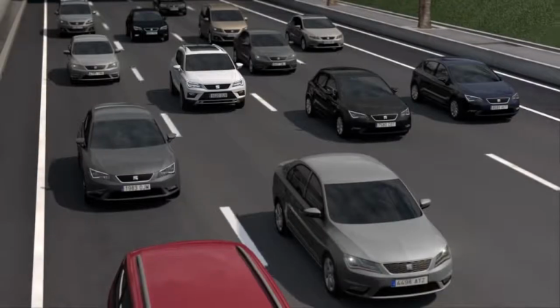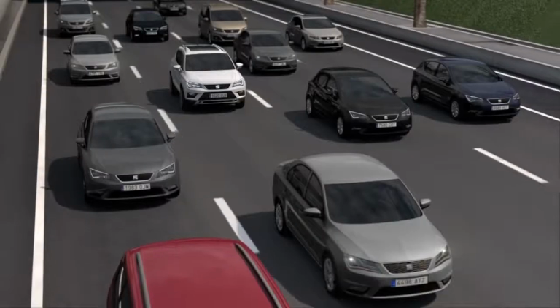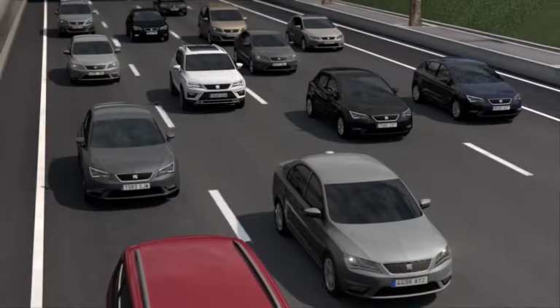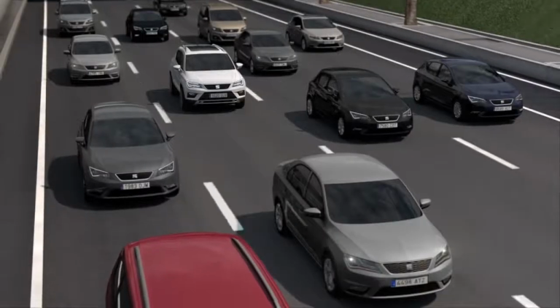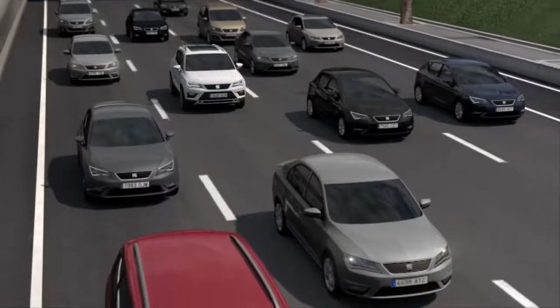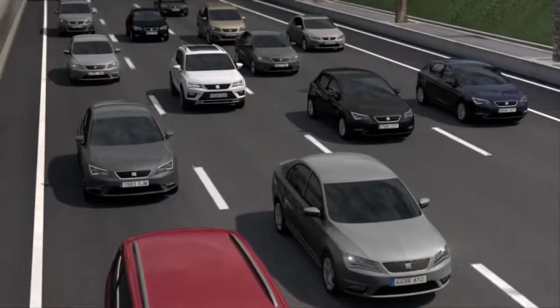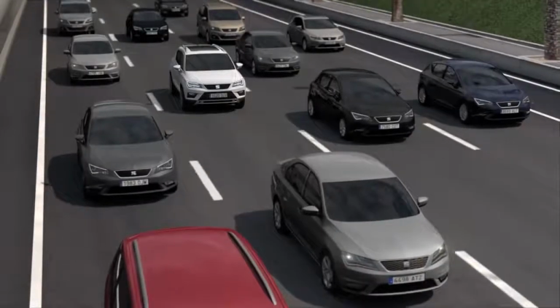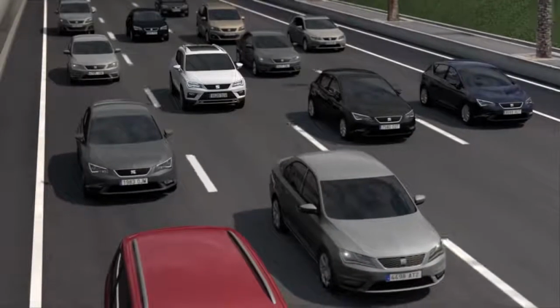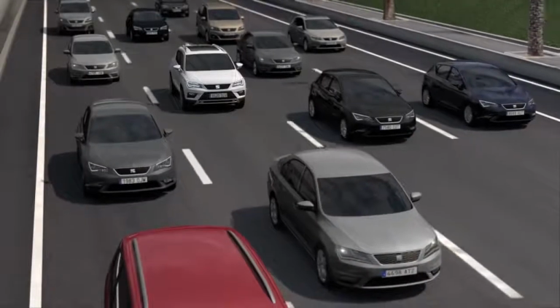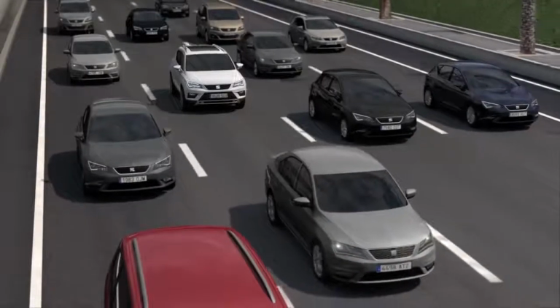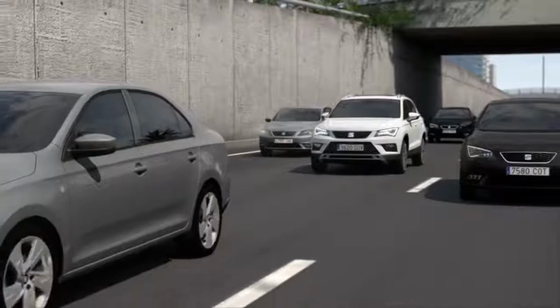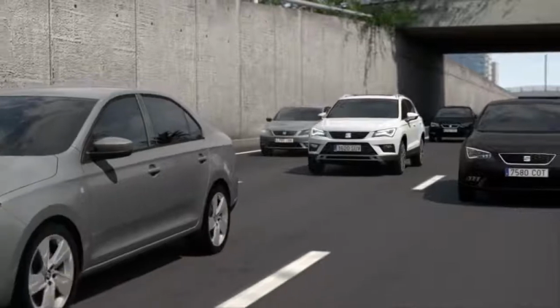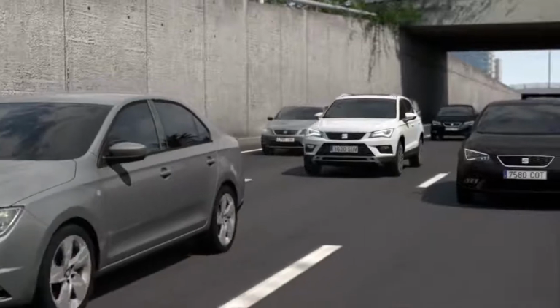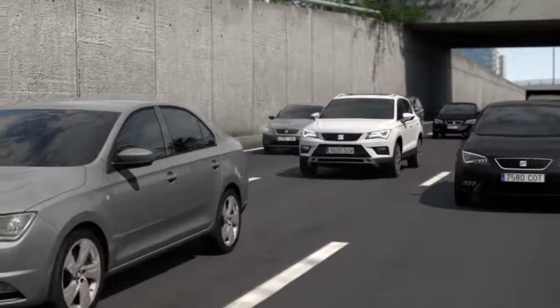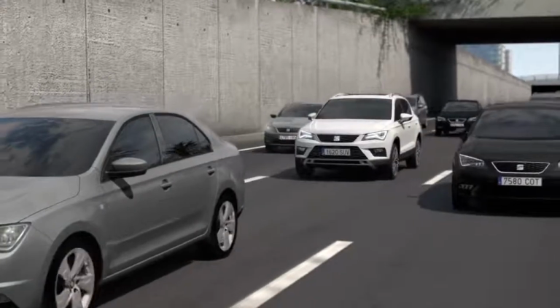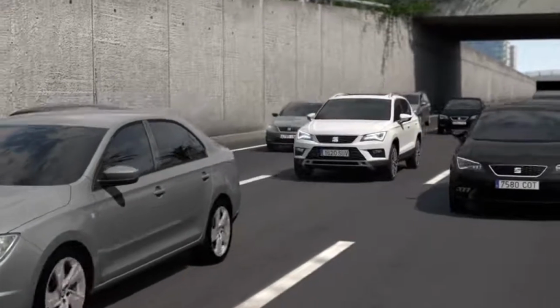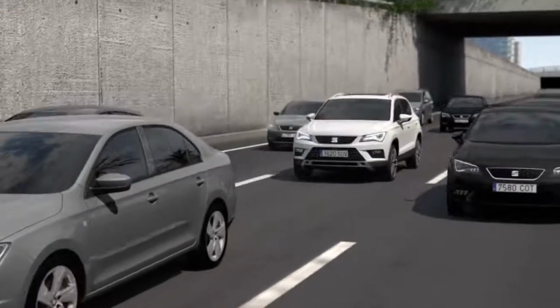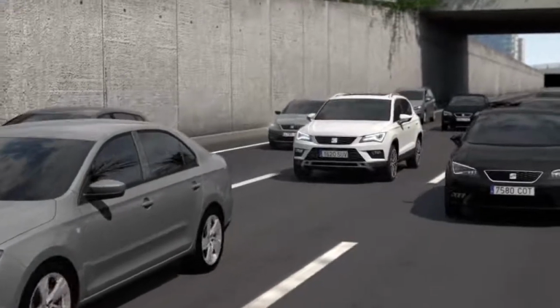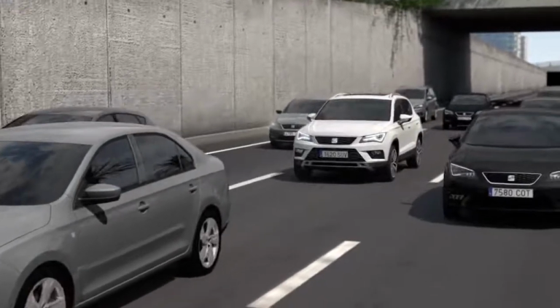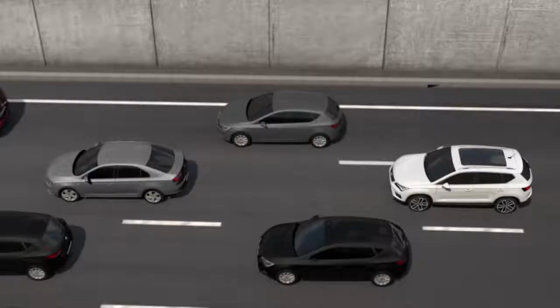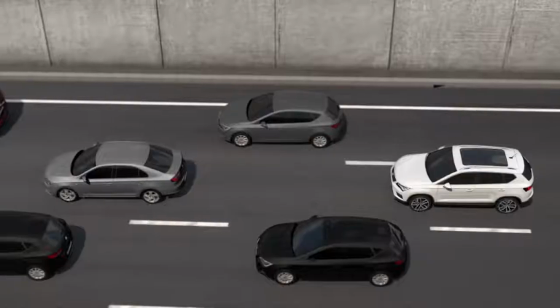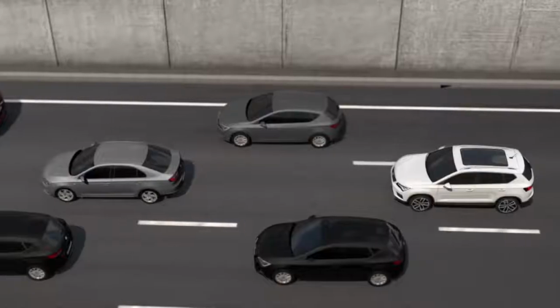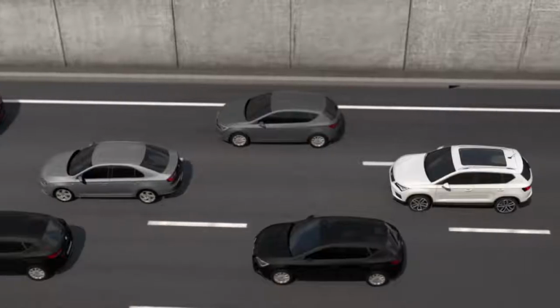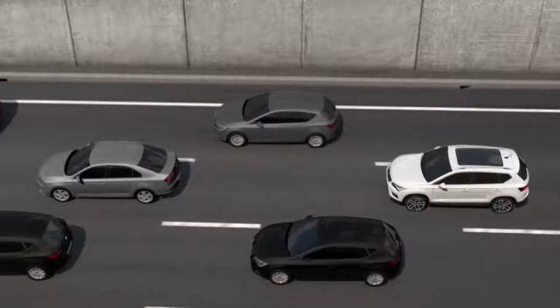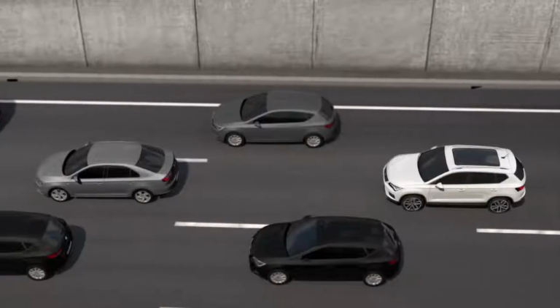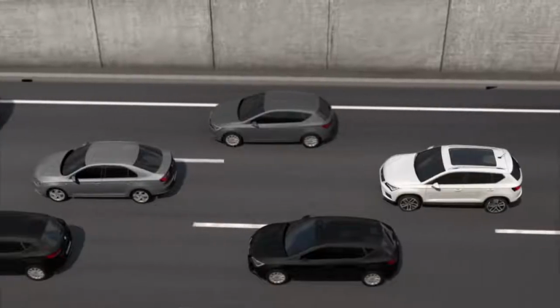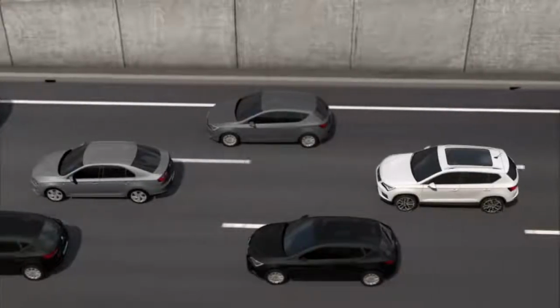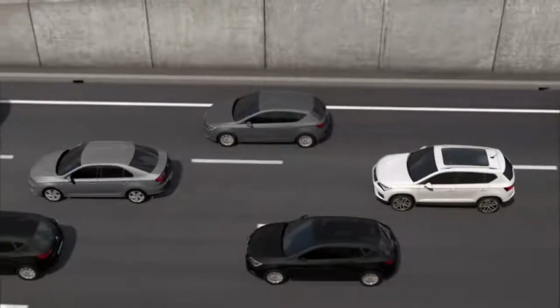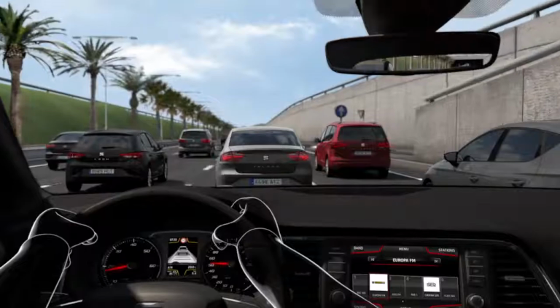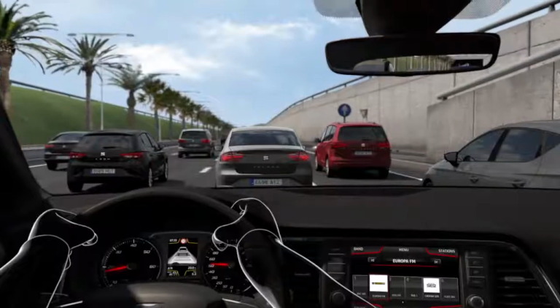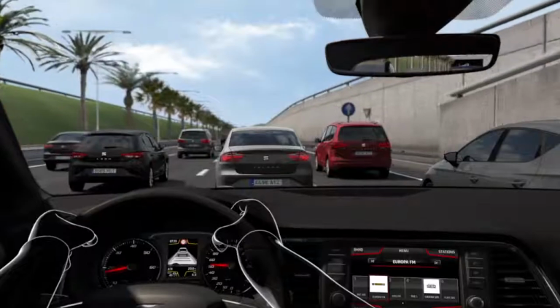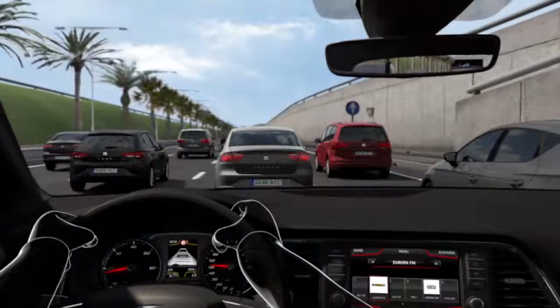No matter which profile you choose, this feature will improve your driving experience, allowing you to make the most of the Seat Ateca's capacities.